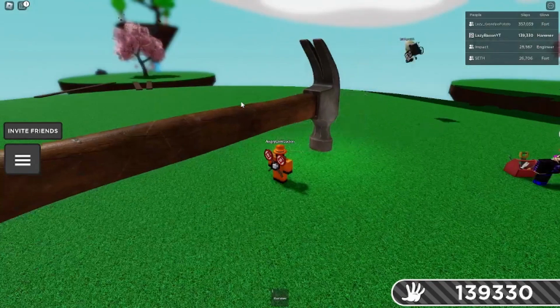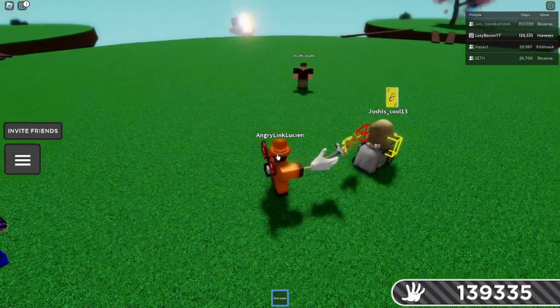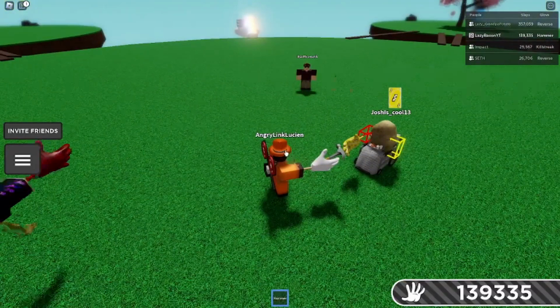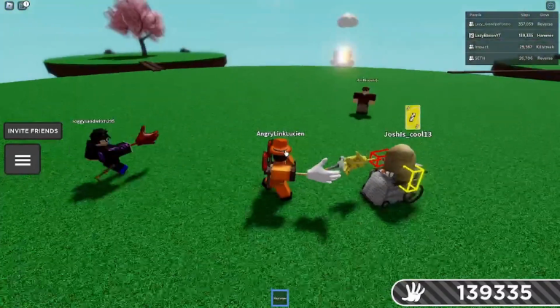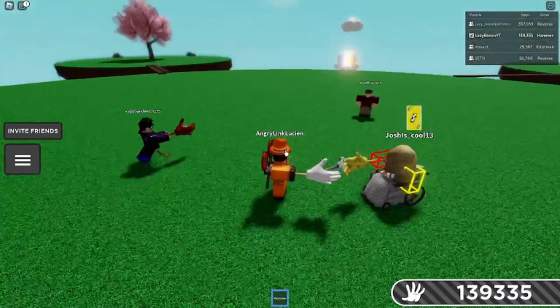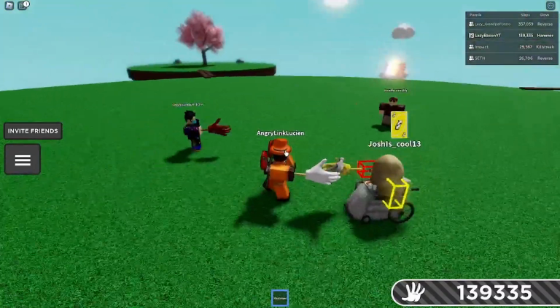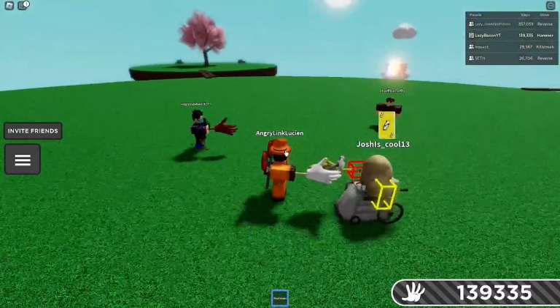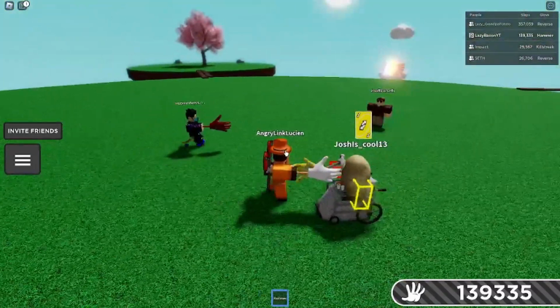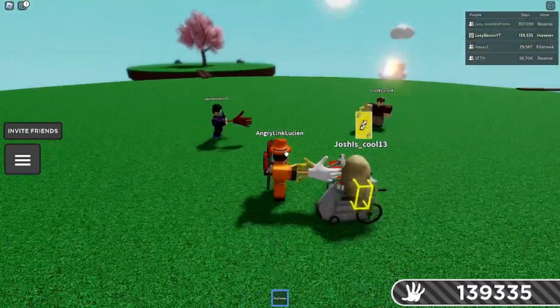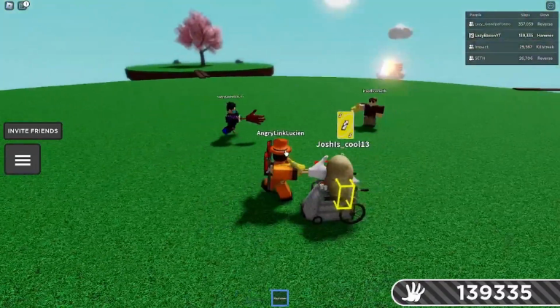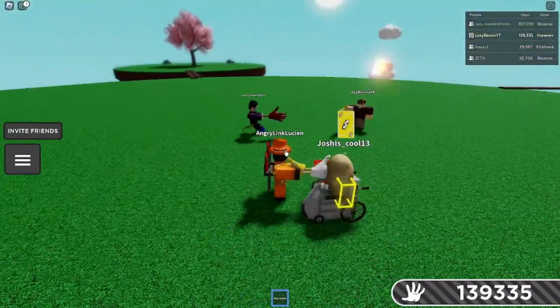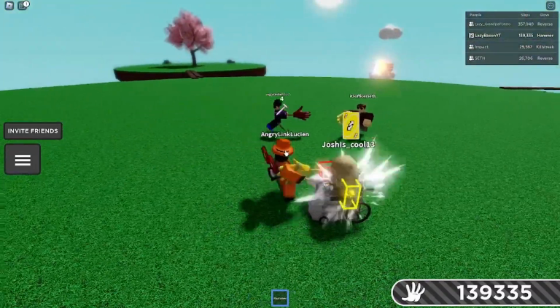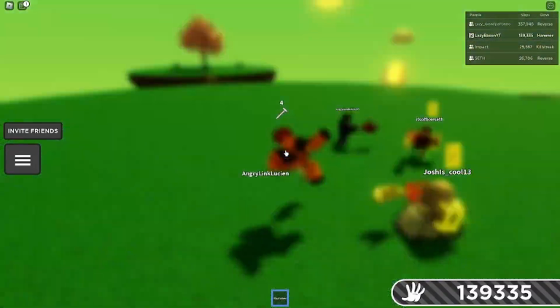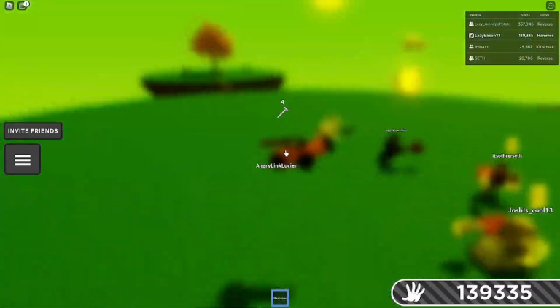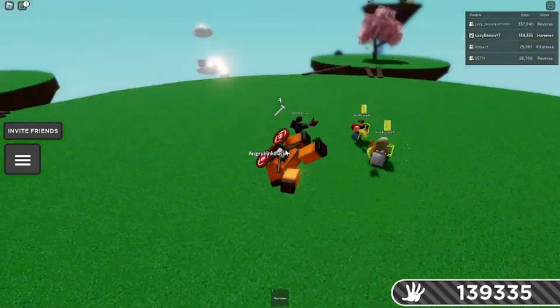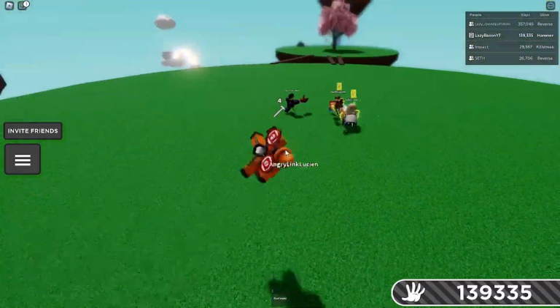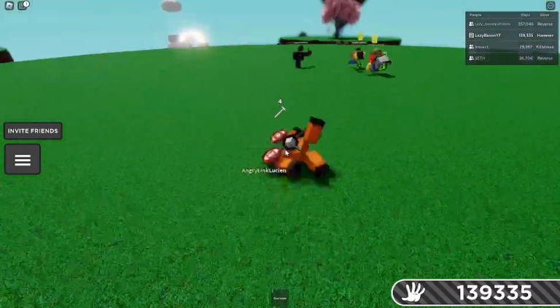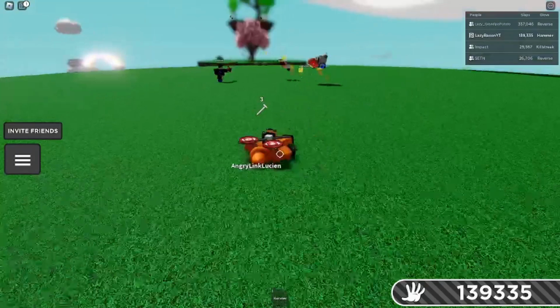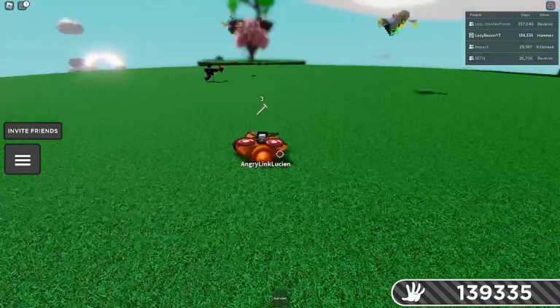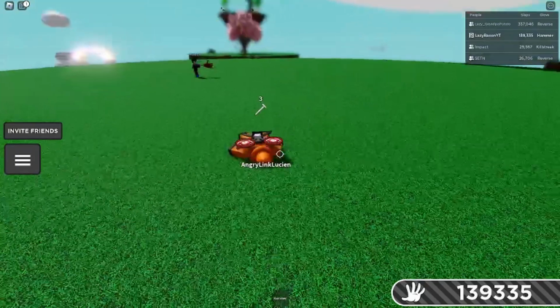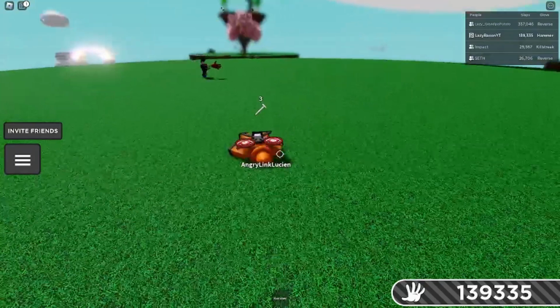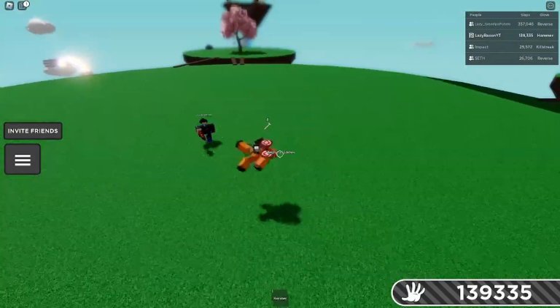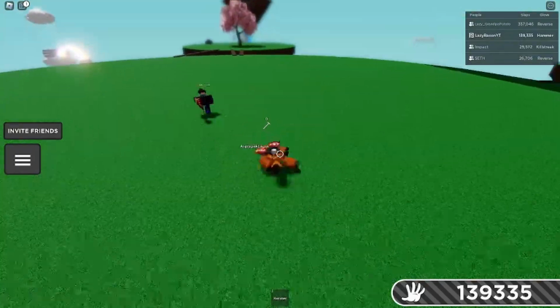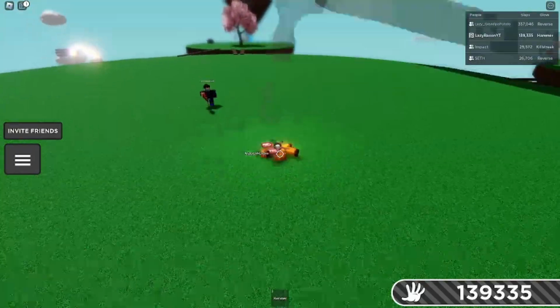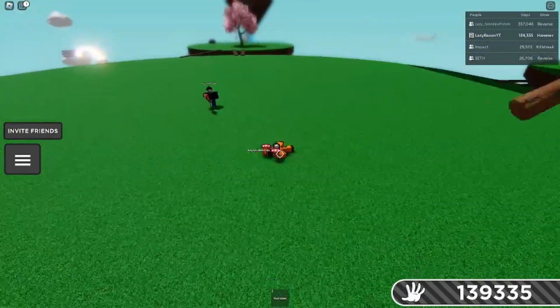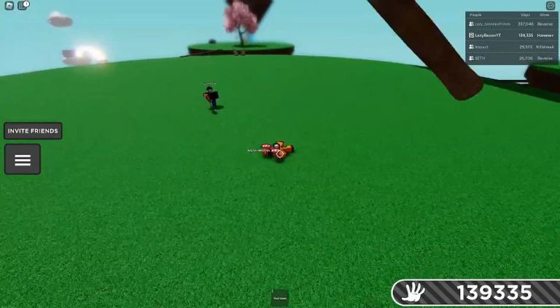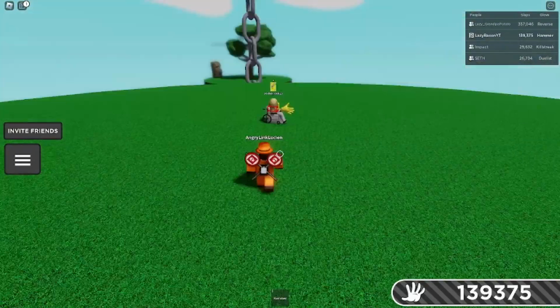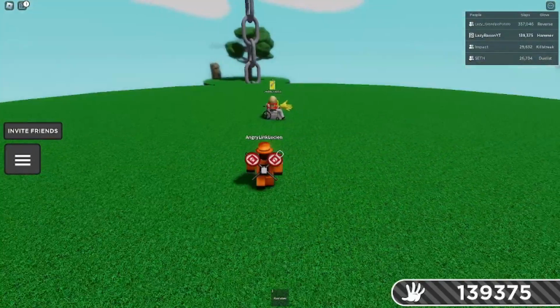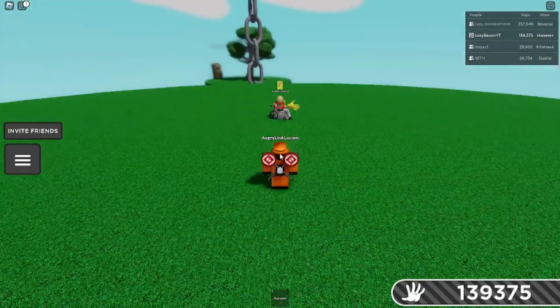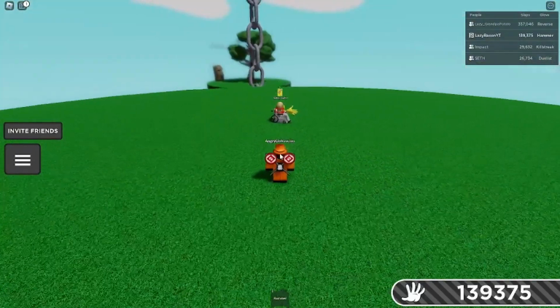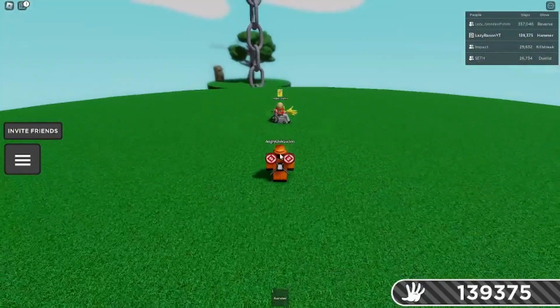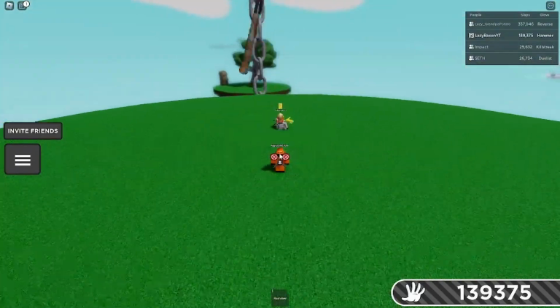So if I hit him while he's in the ability, I get the hammer. And then when the hammer hits me, it also—